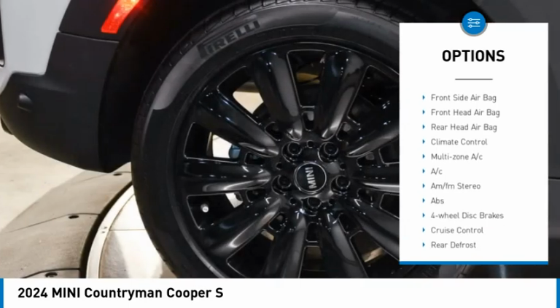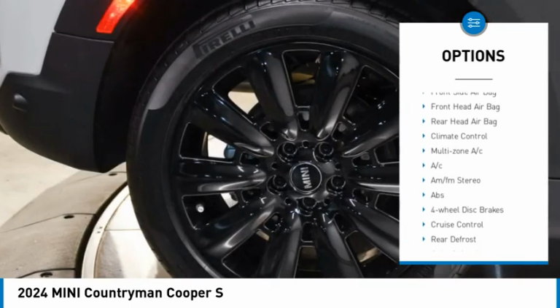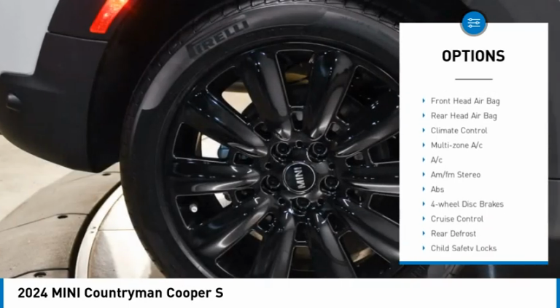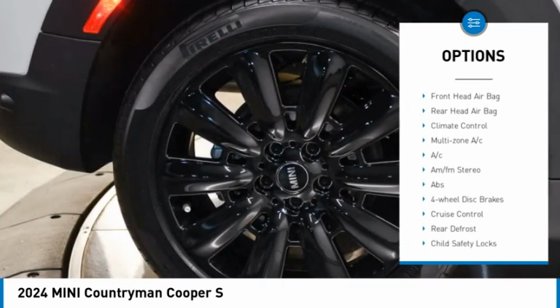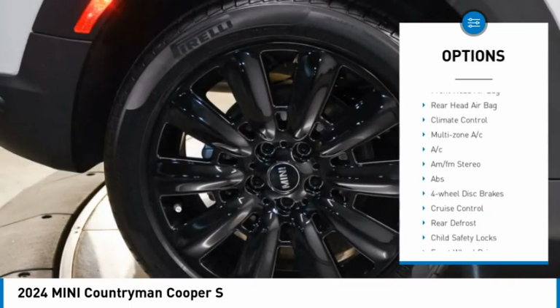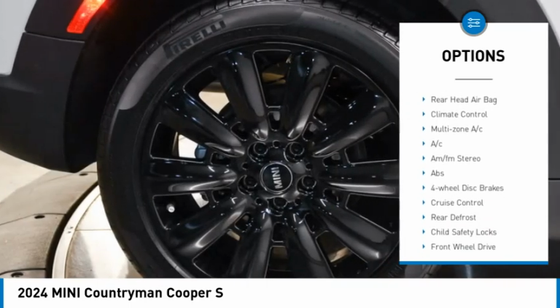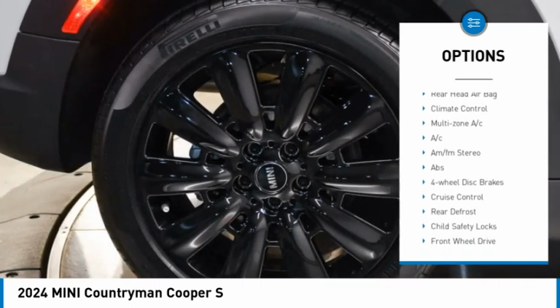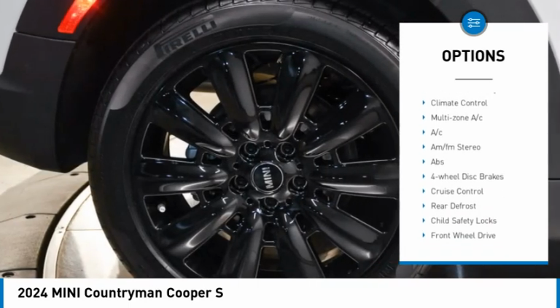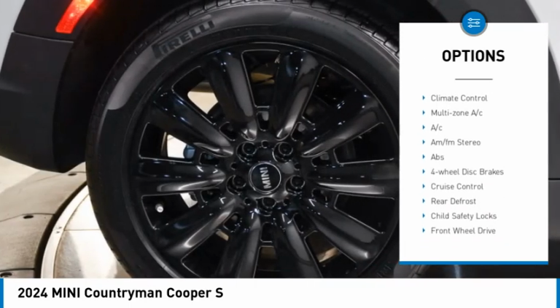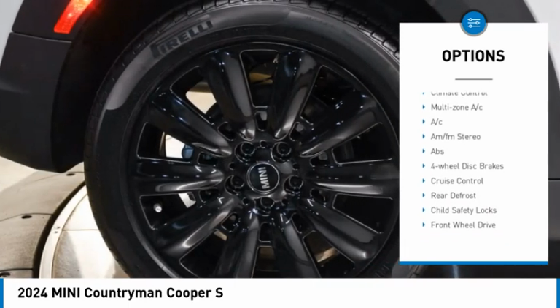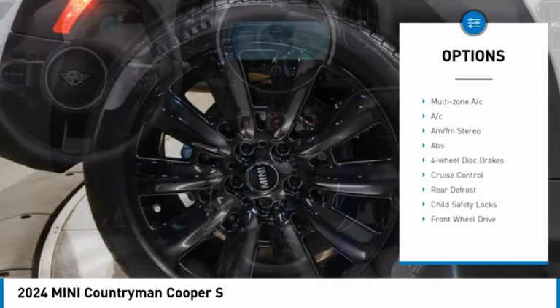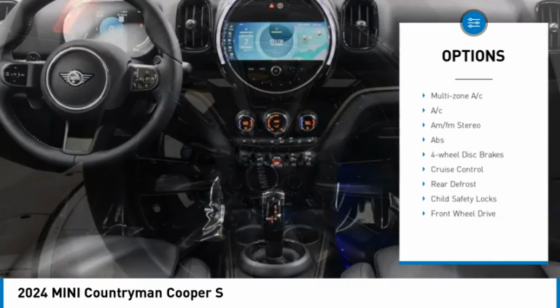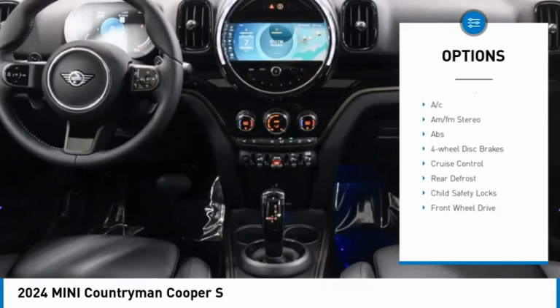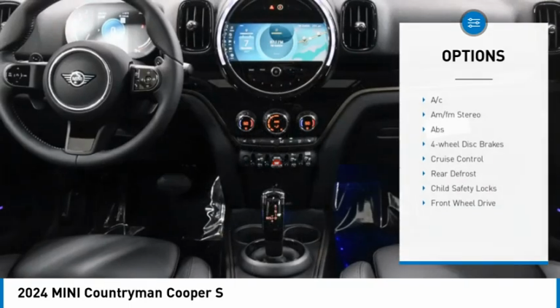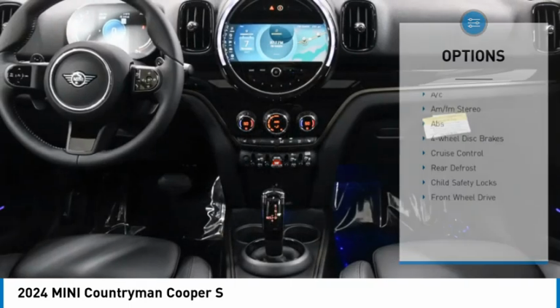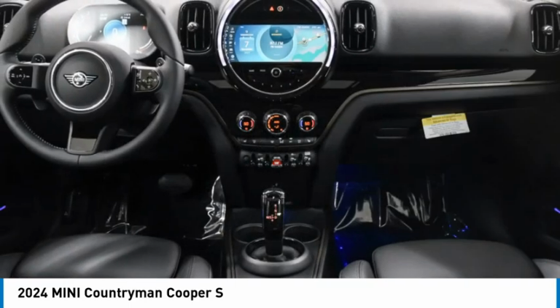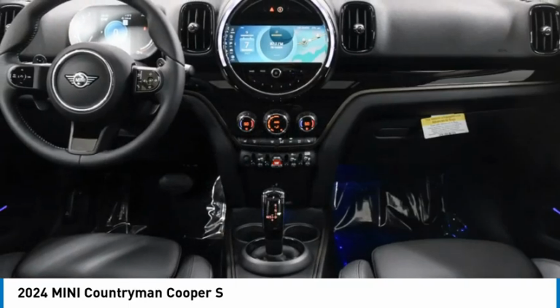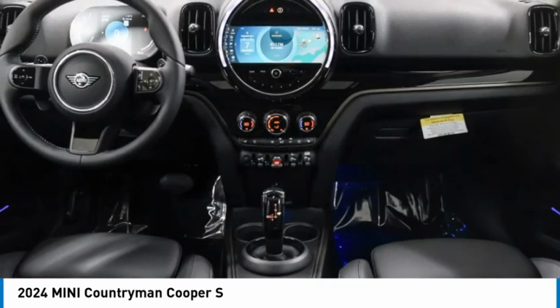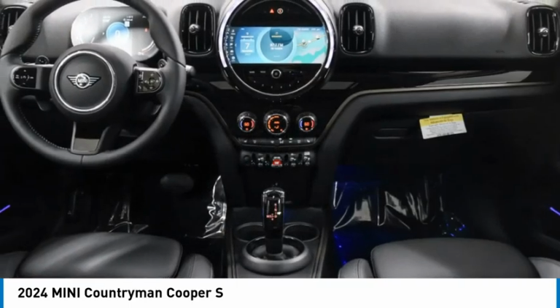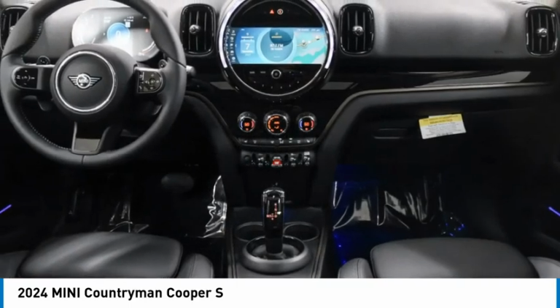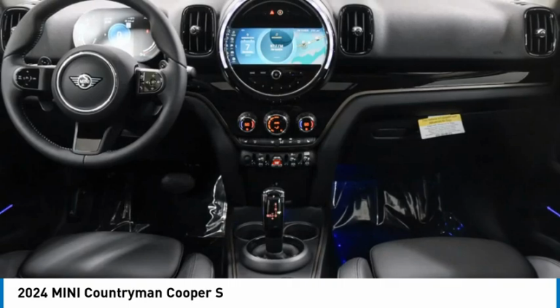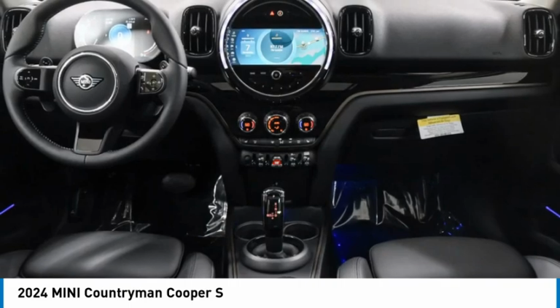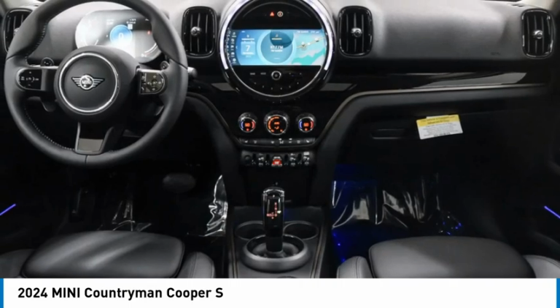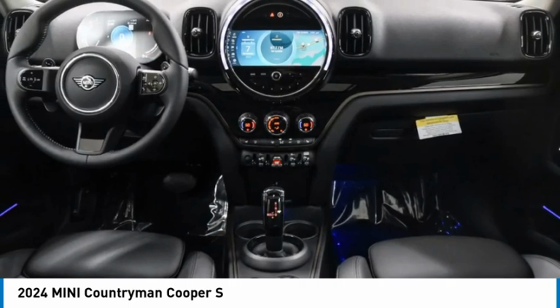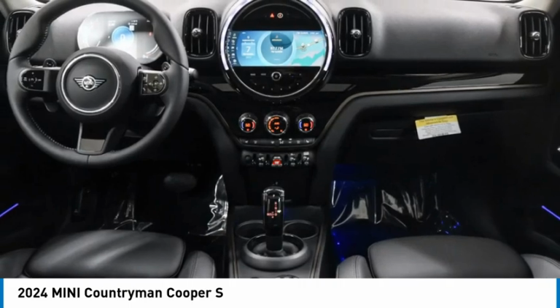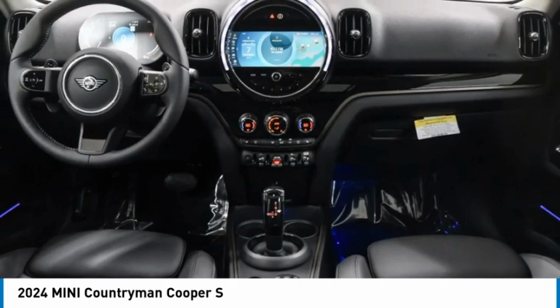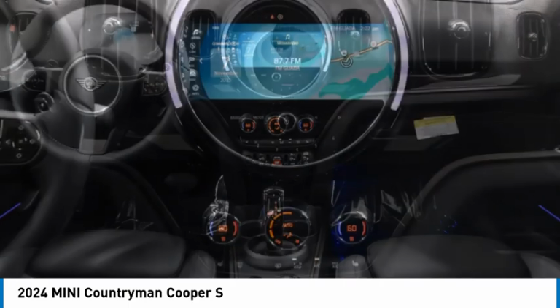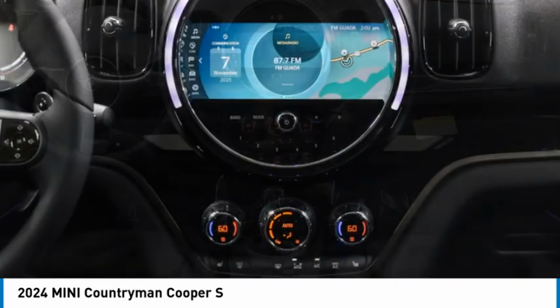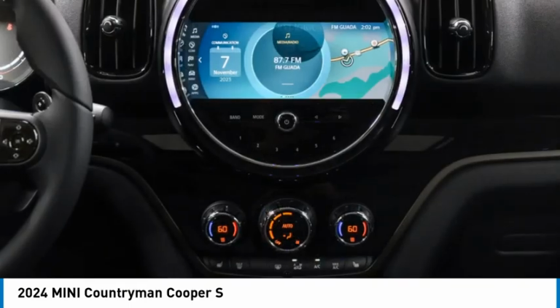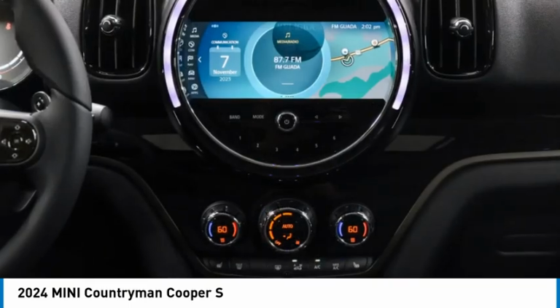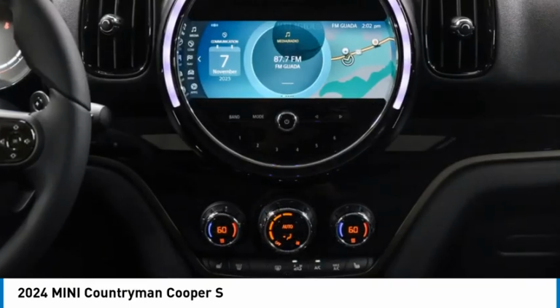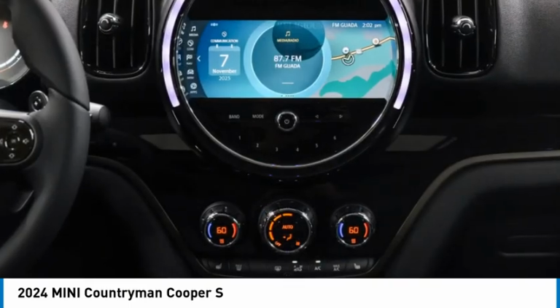Additional features include brake assist, traction control, stability control, daytime running lights, and engine immobilizer.